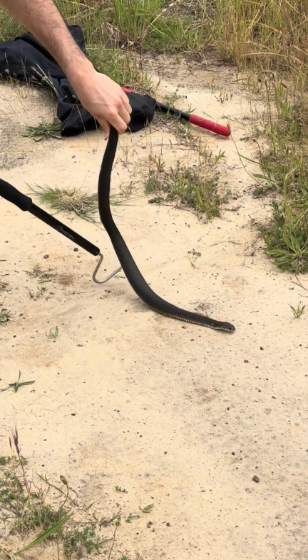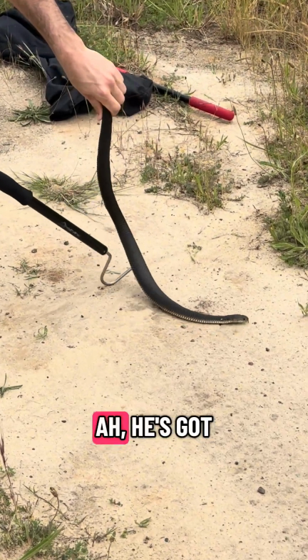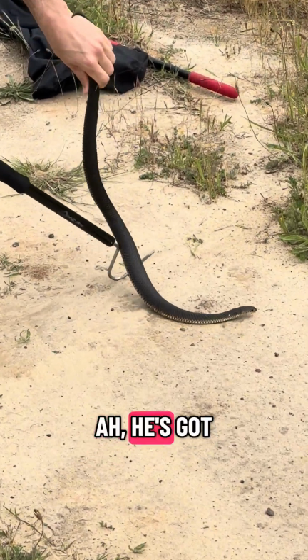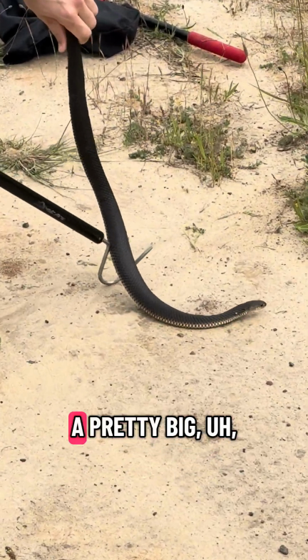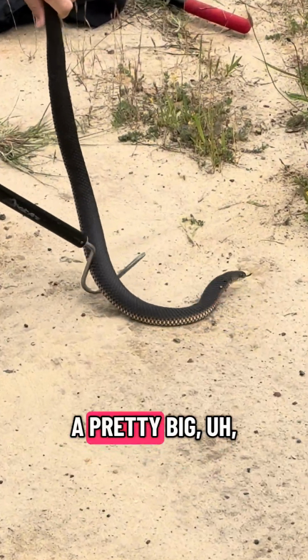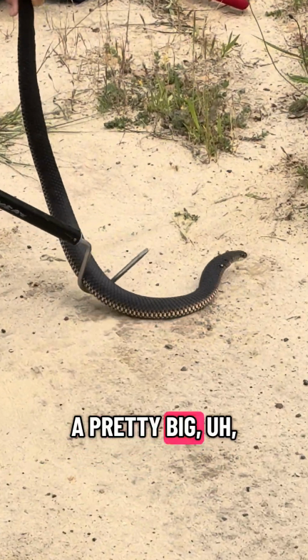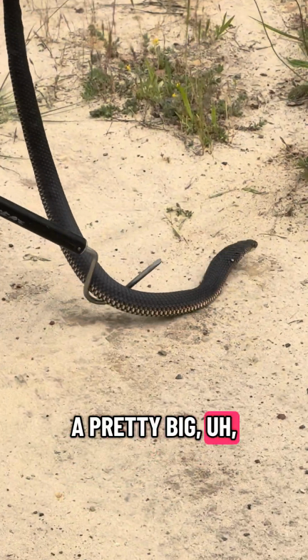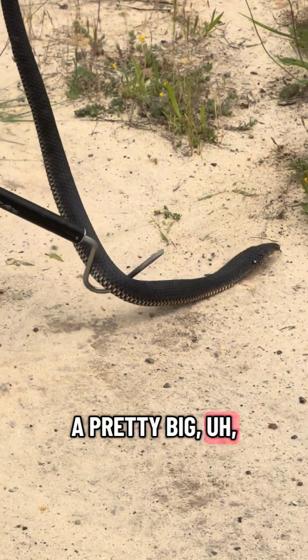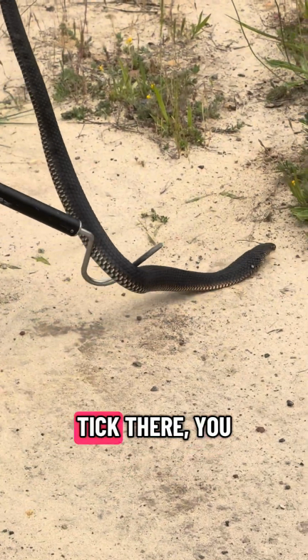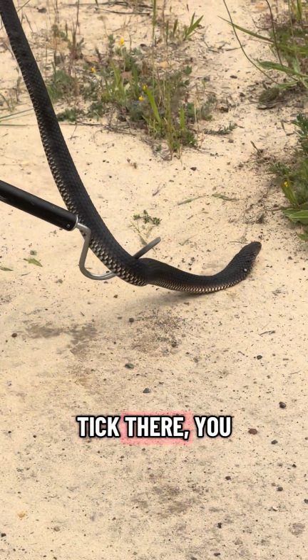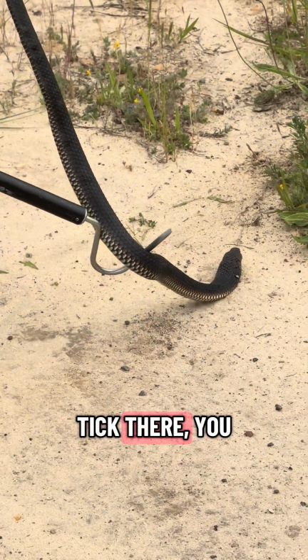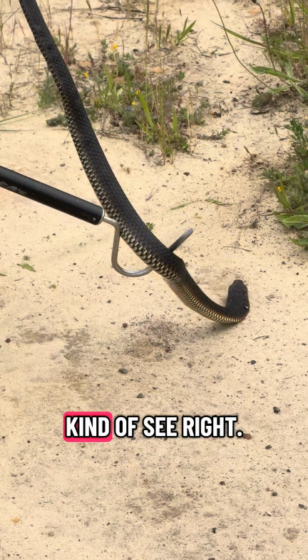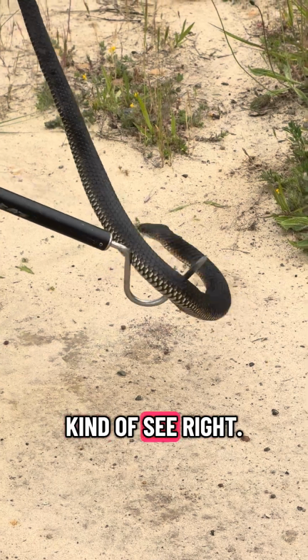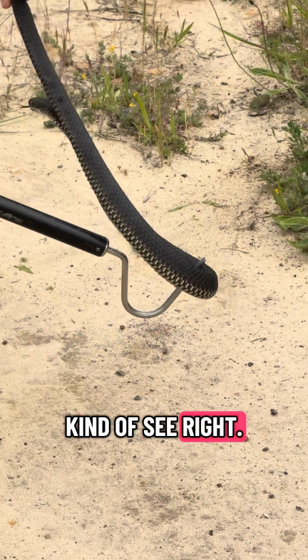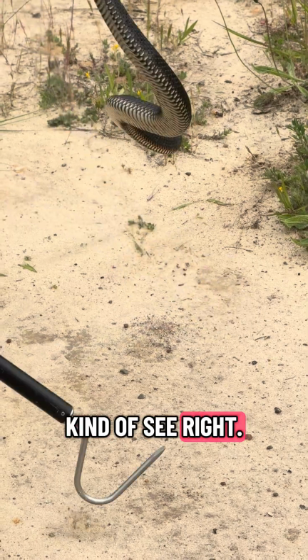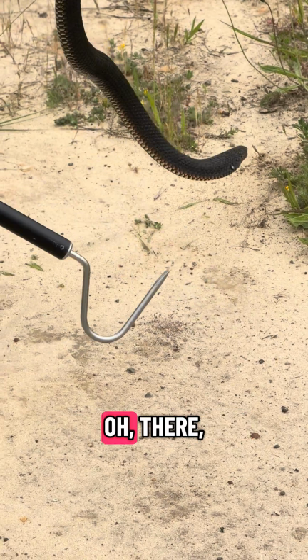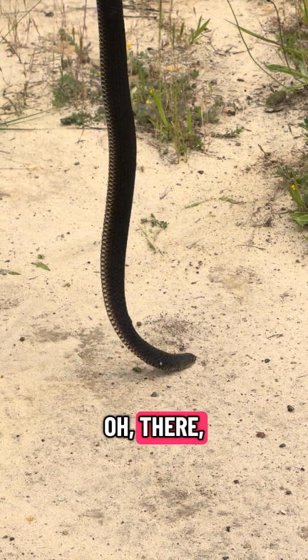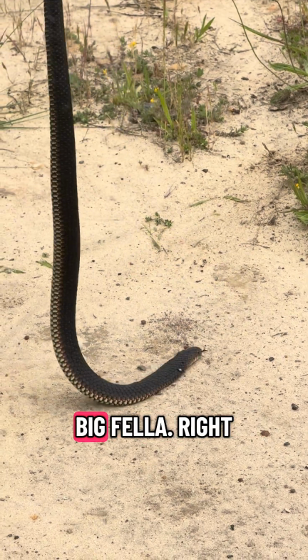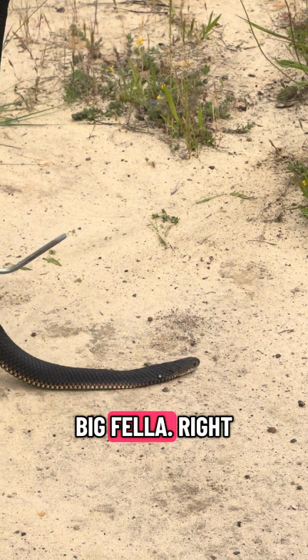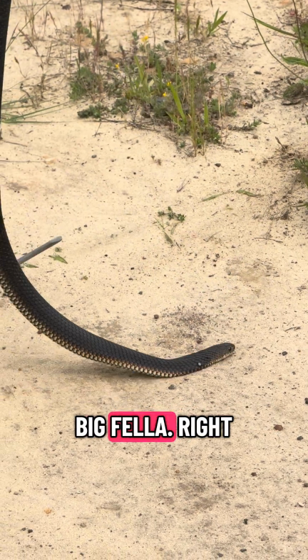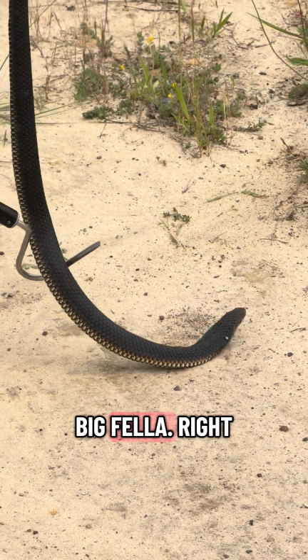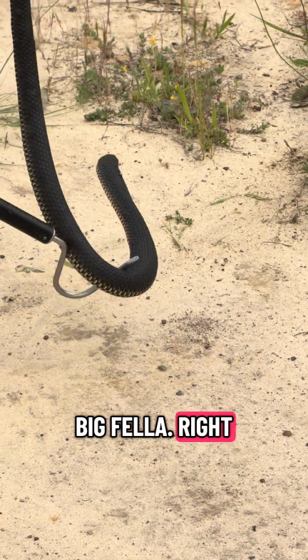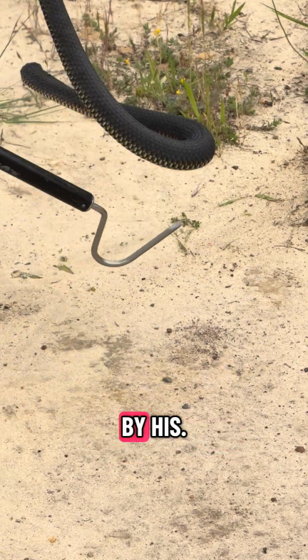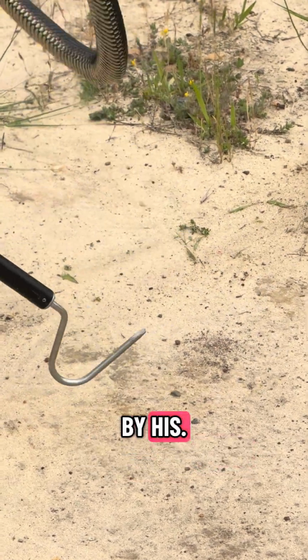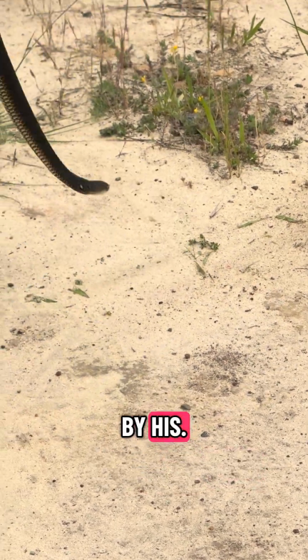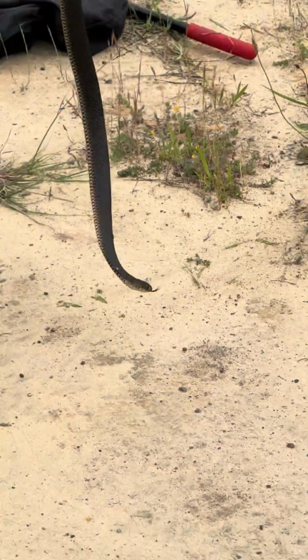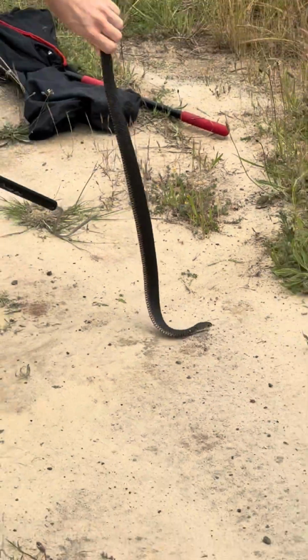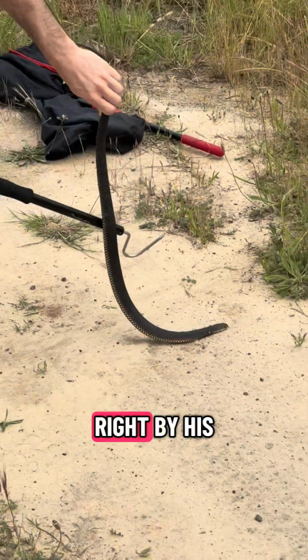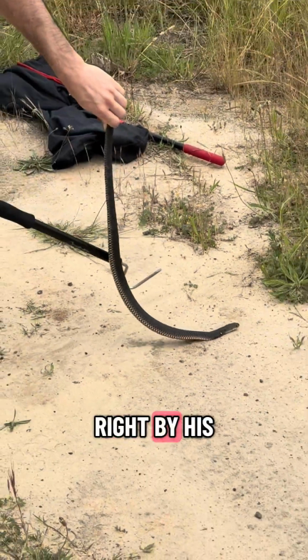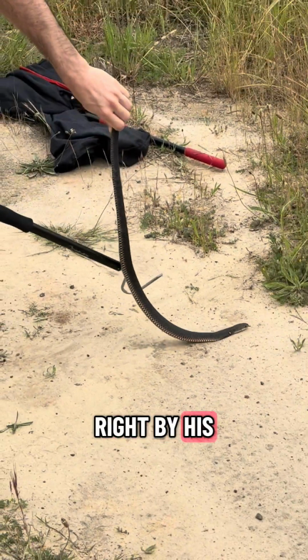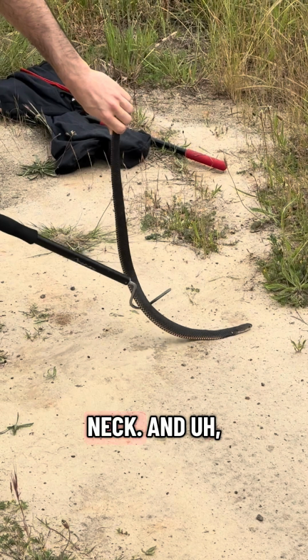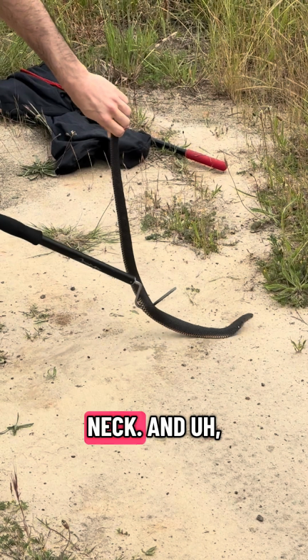He's got a pretty big tick there — you can kind of see it right by his neck.